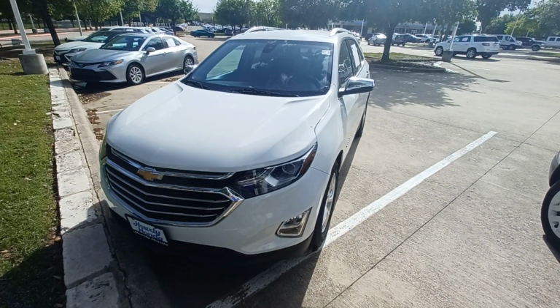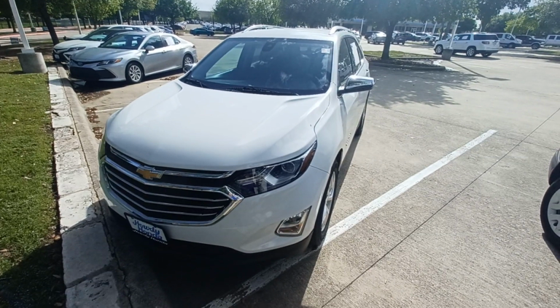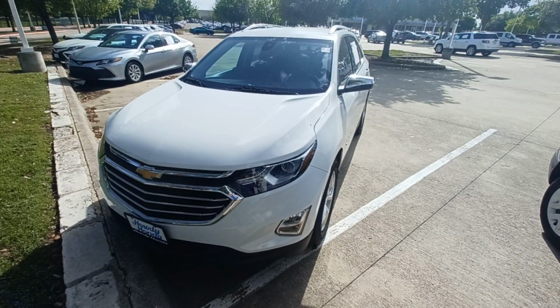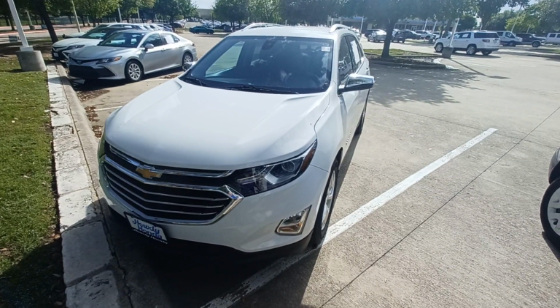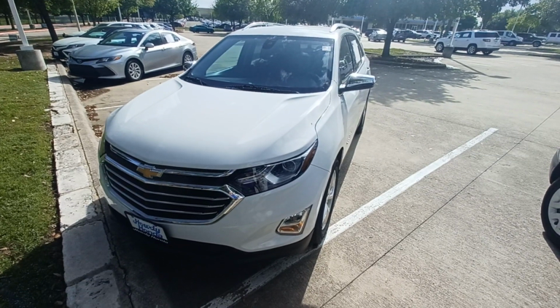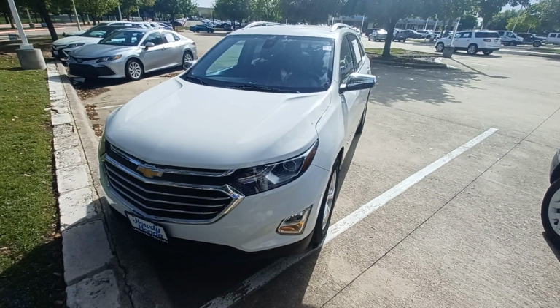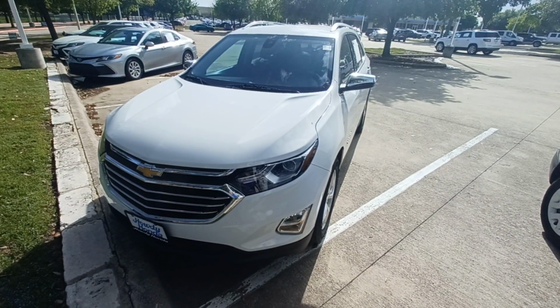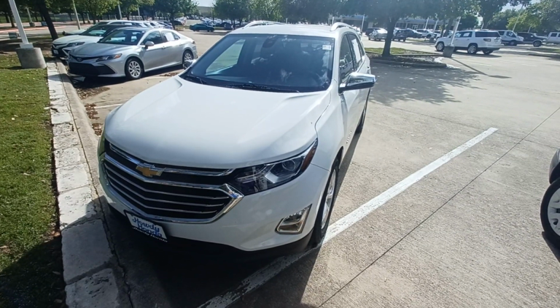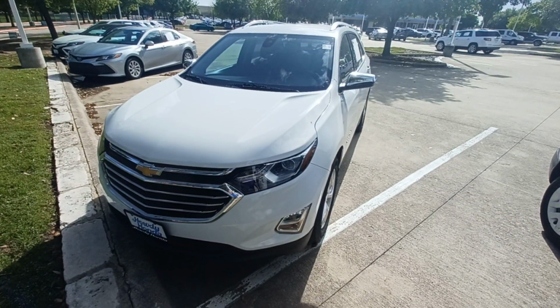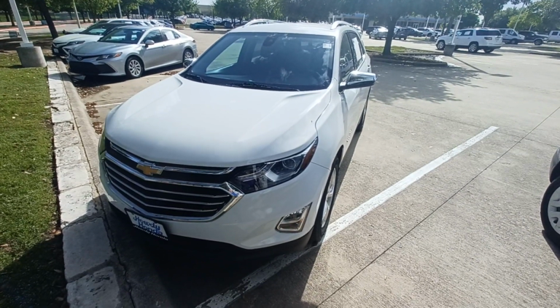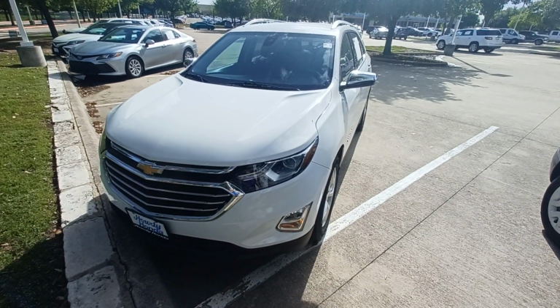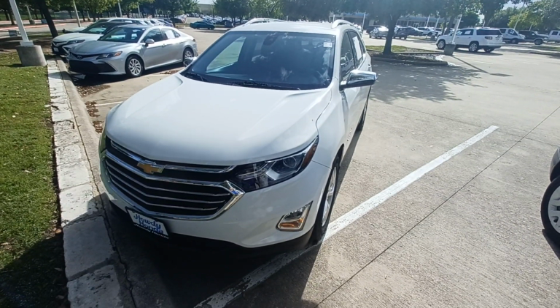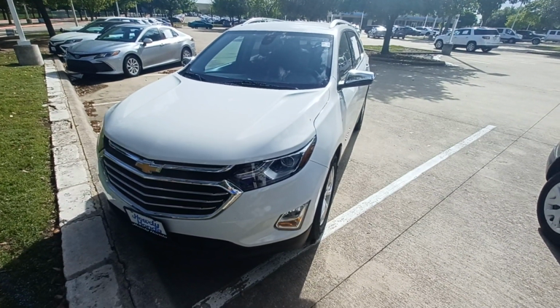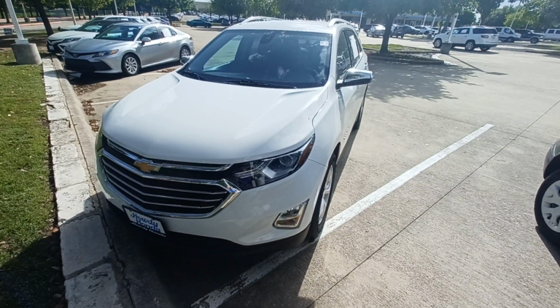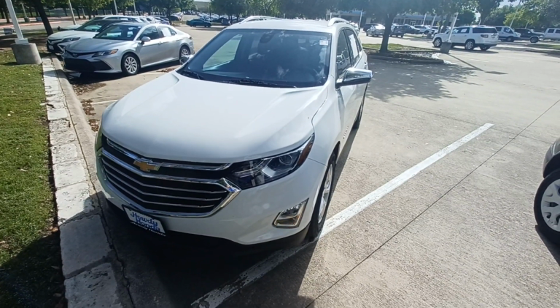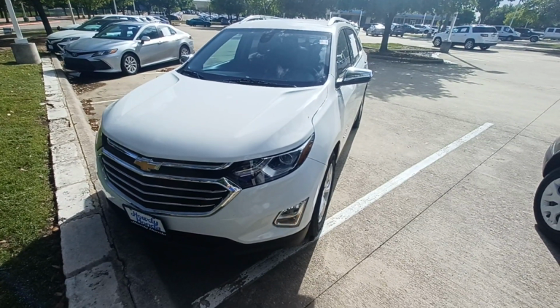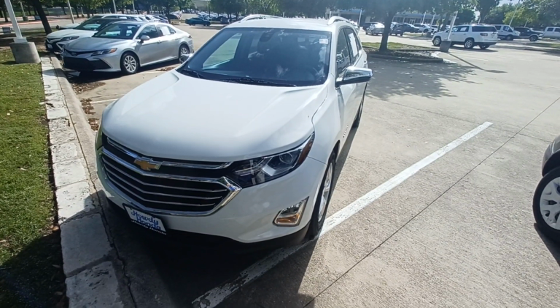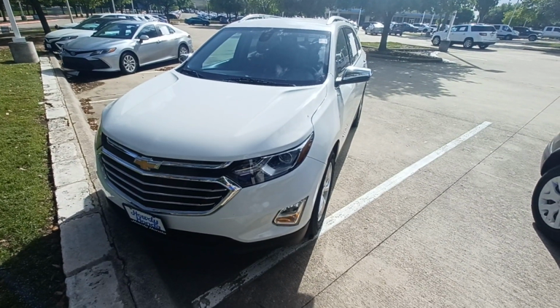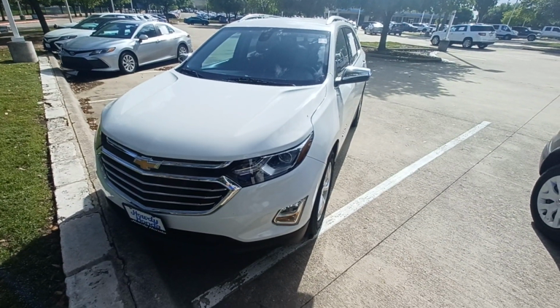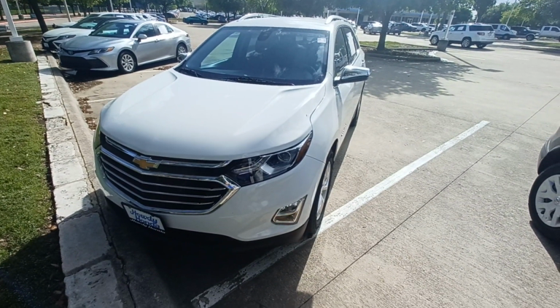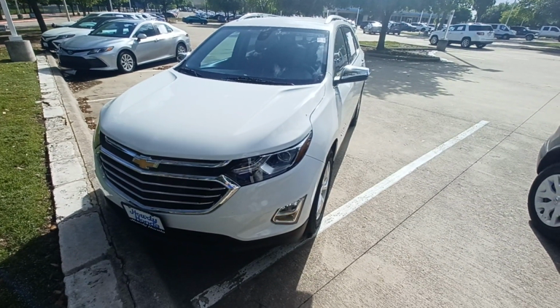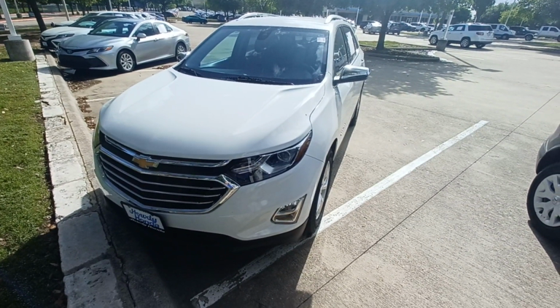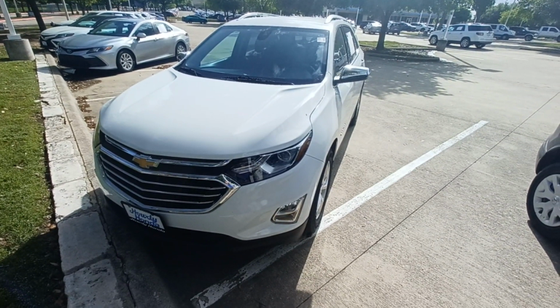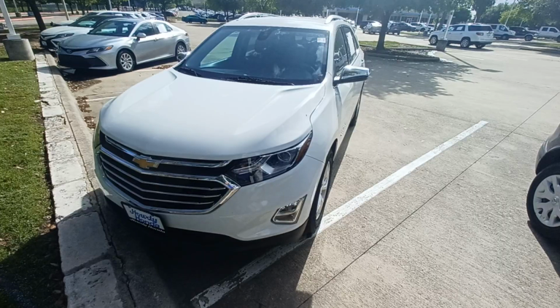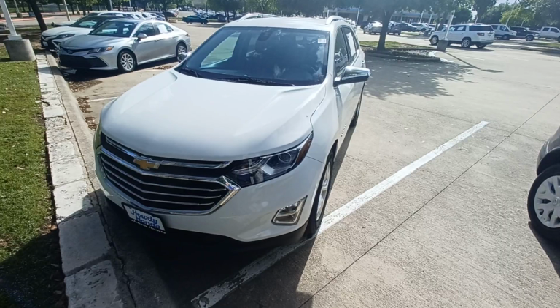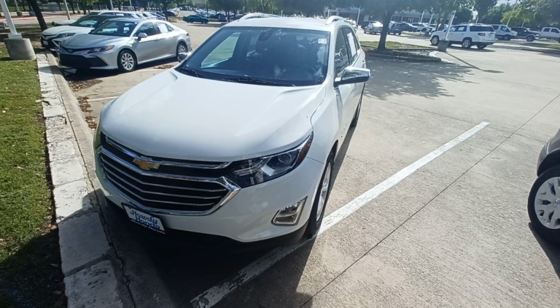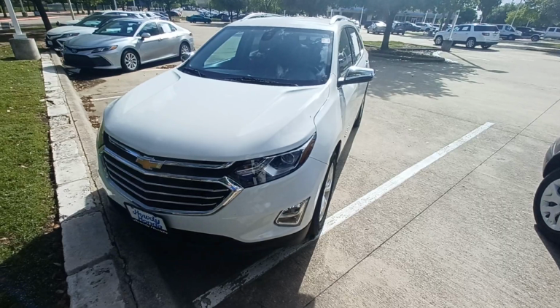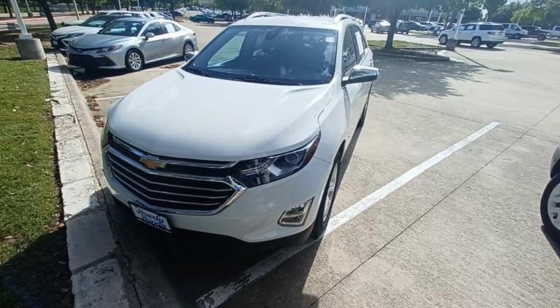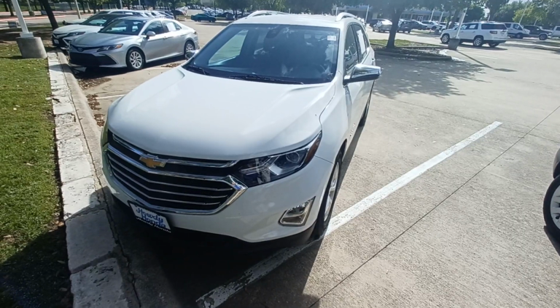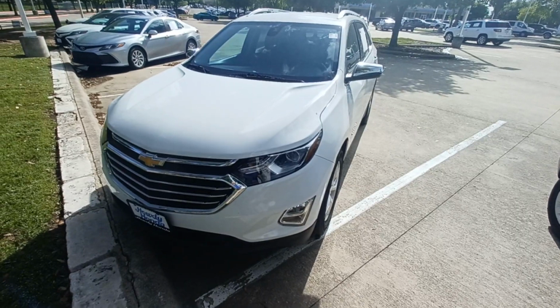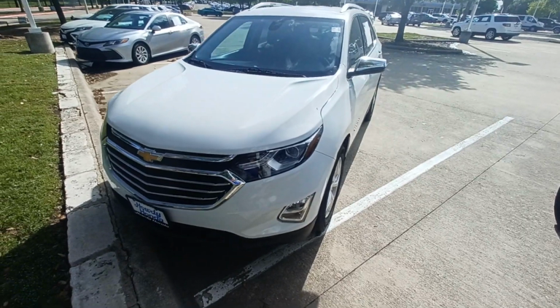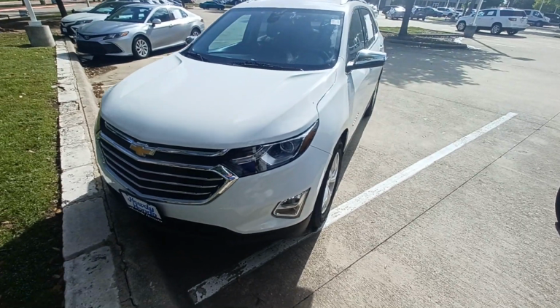This is Jason down at Howdy Honda, and this is my 2018 Chevy Equinox.